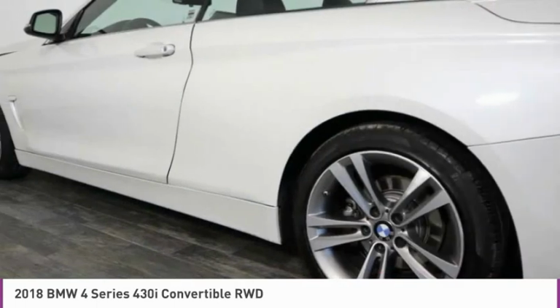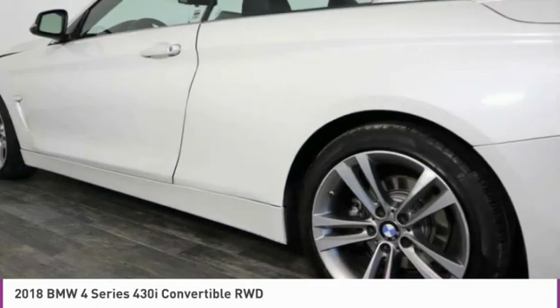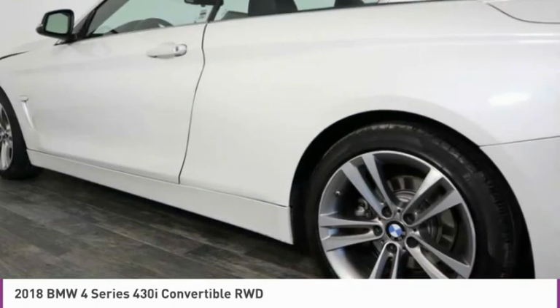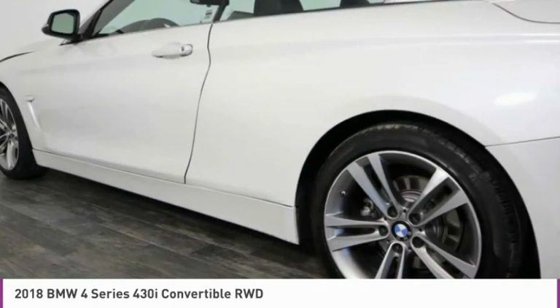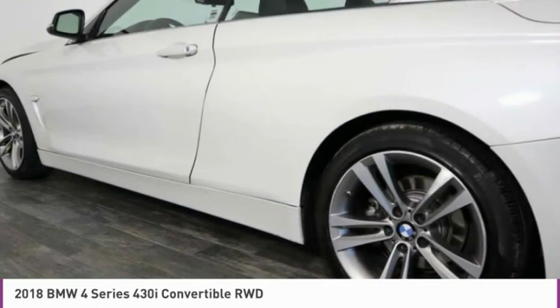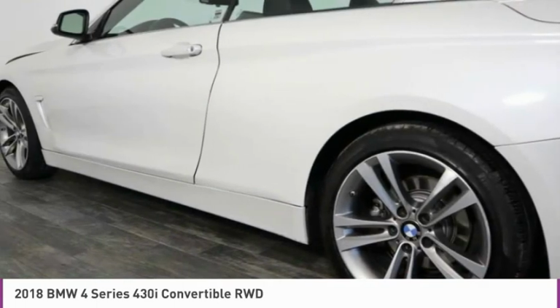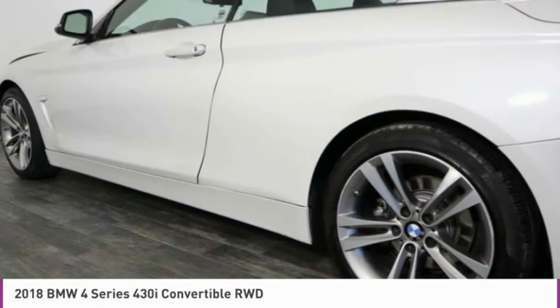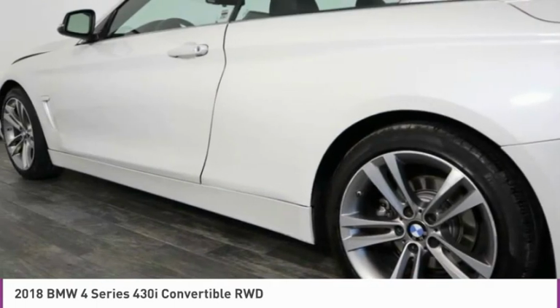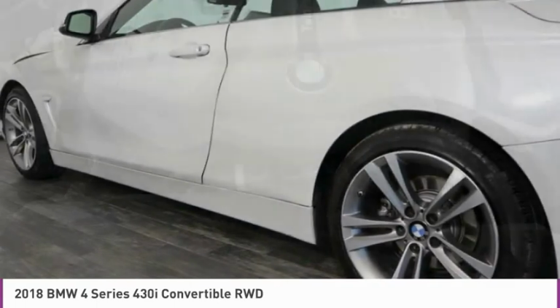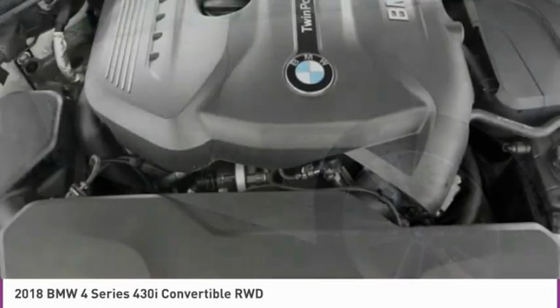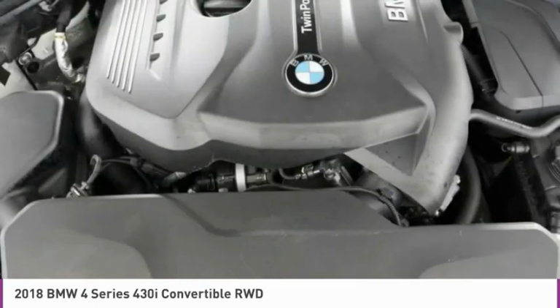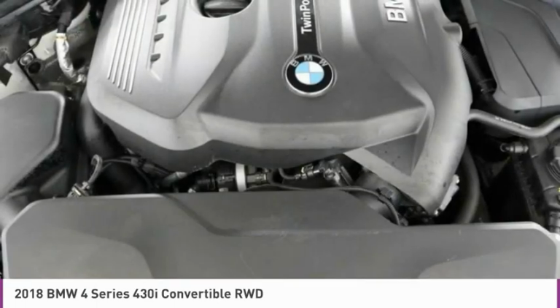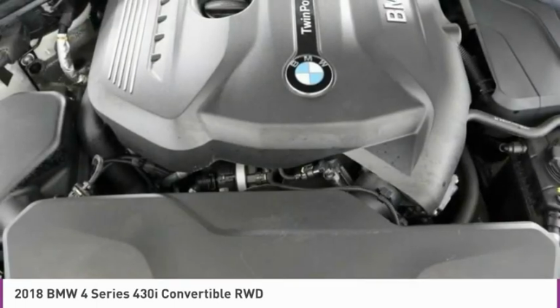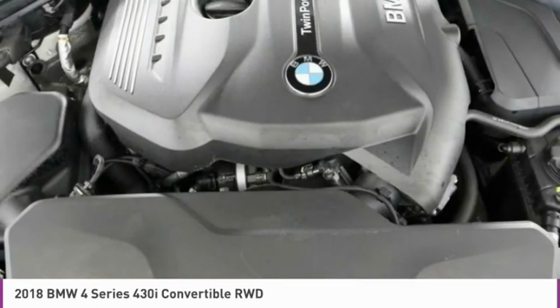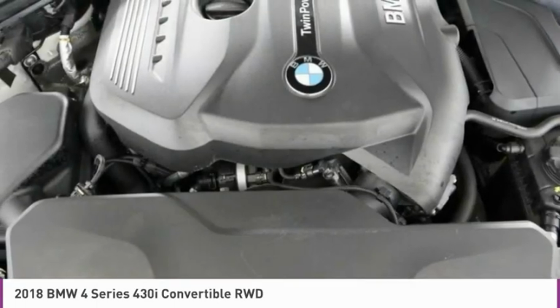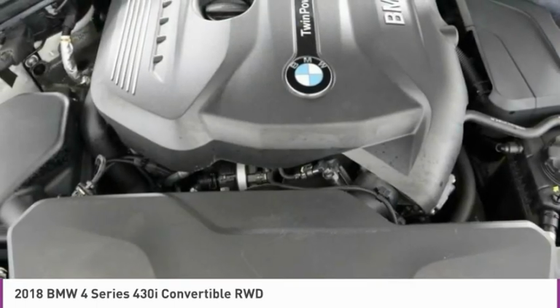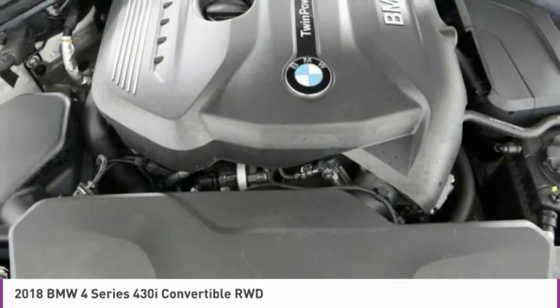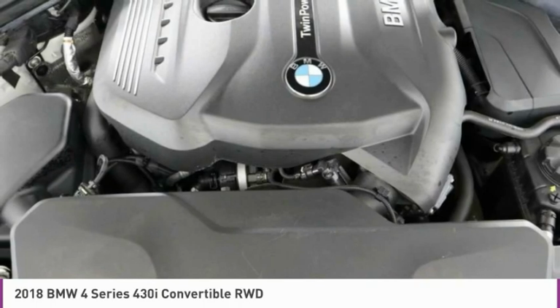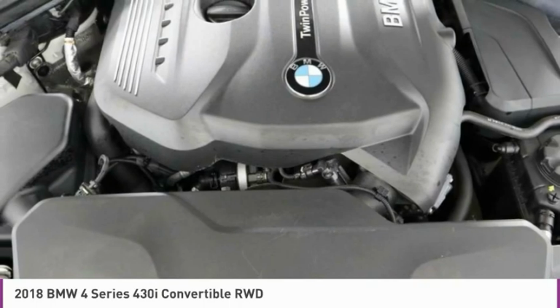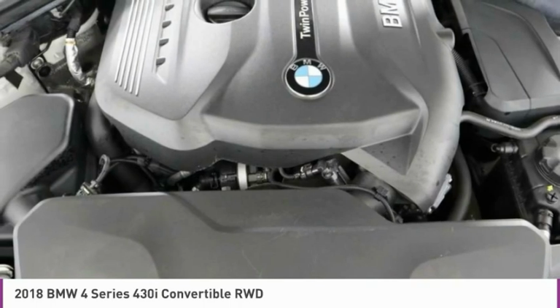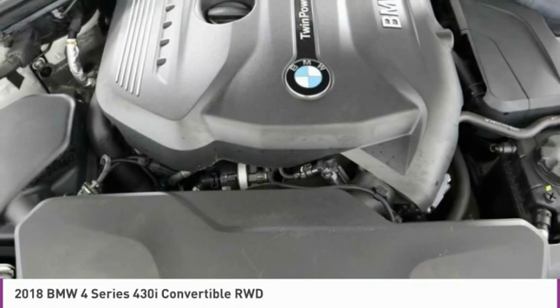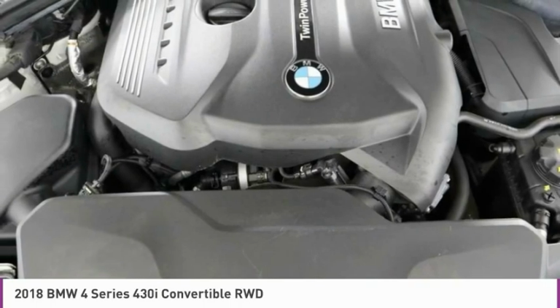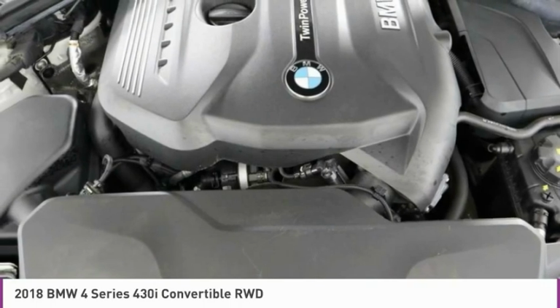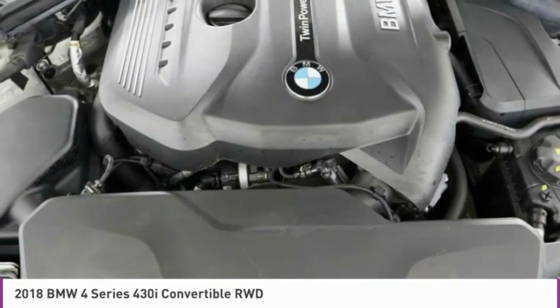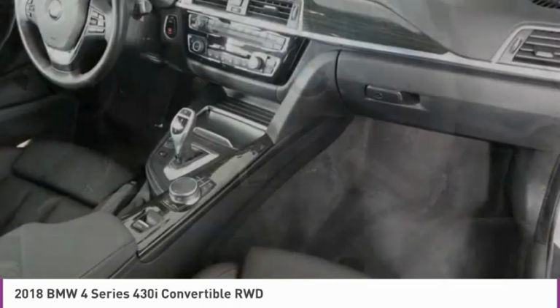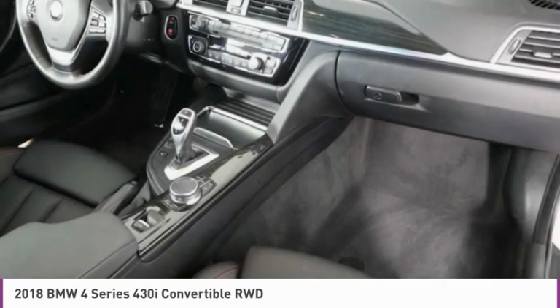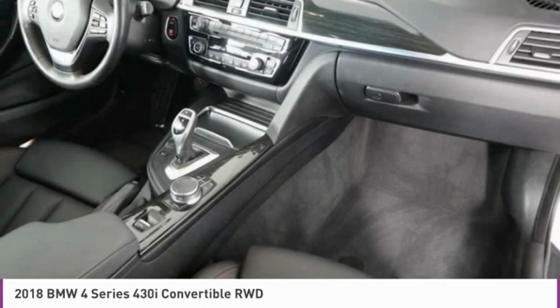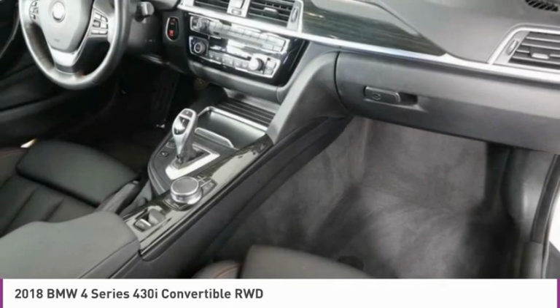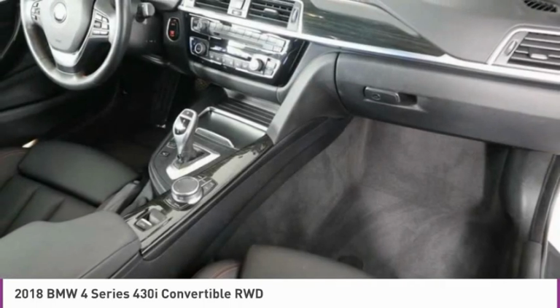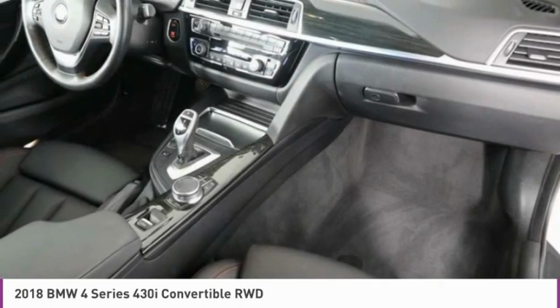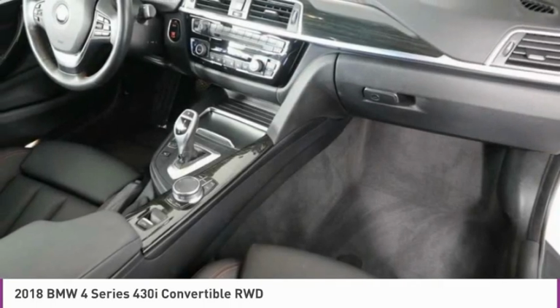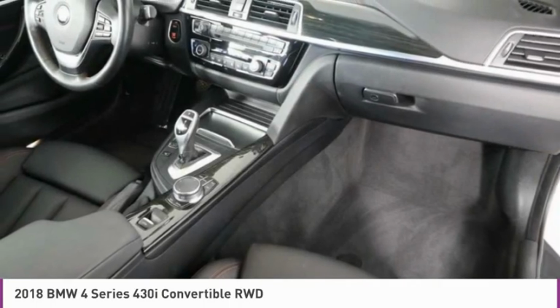Universal garage door opener, driver vanity mirror, leather shift knob. Come see the car for yourself.